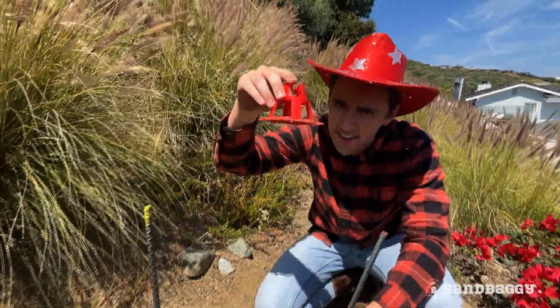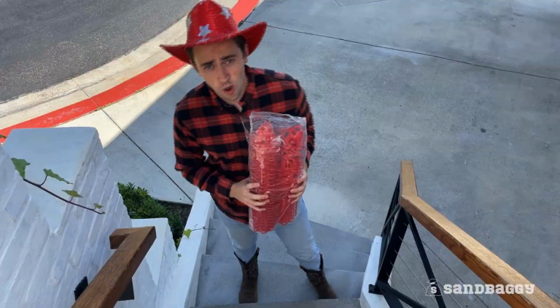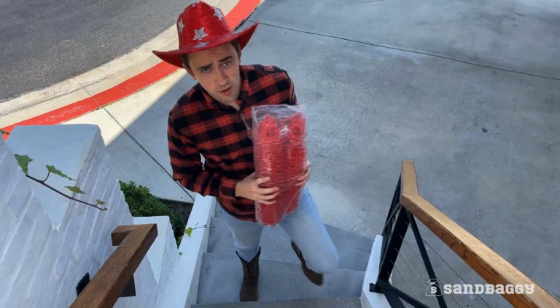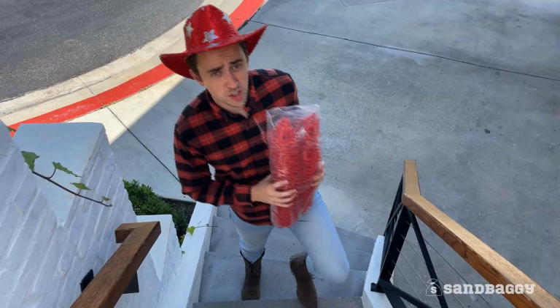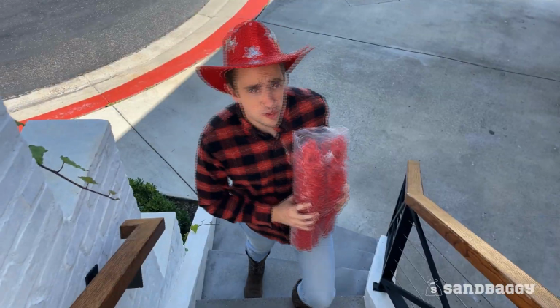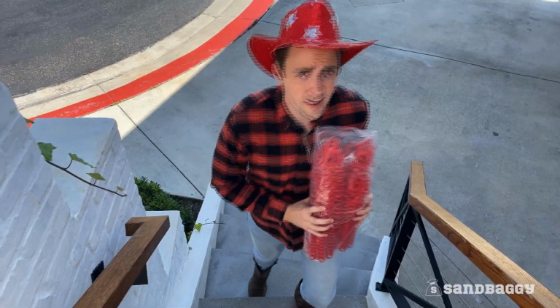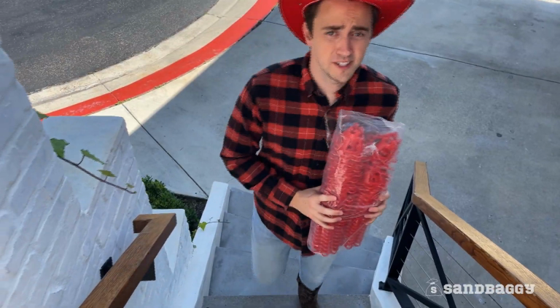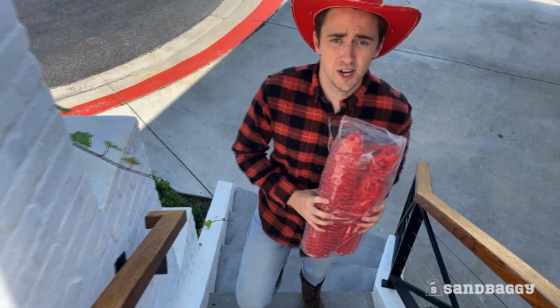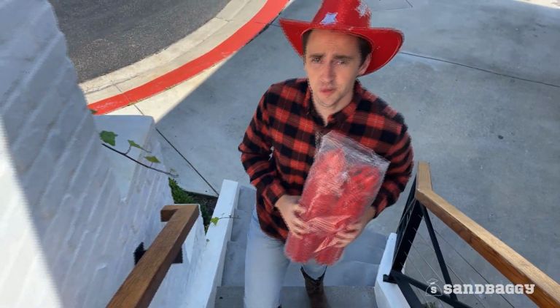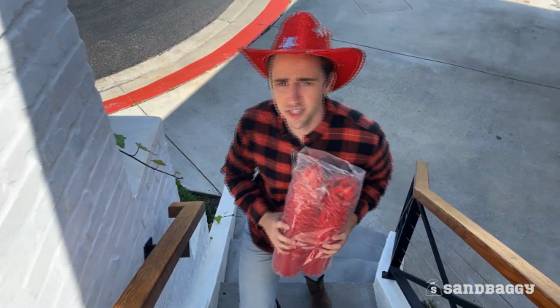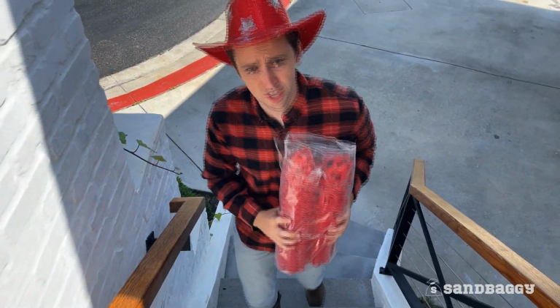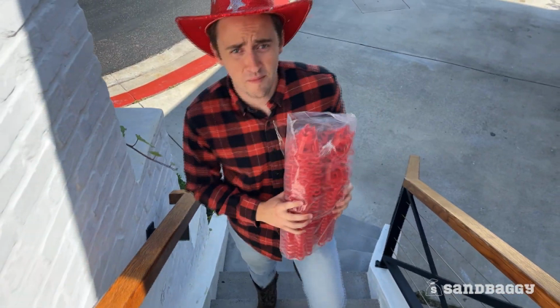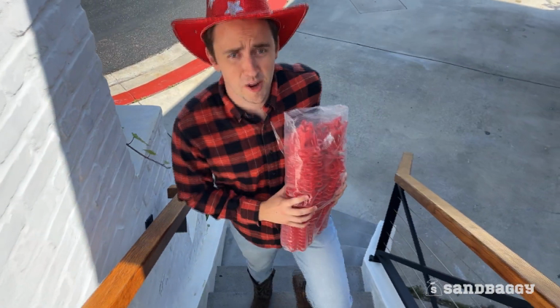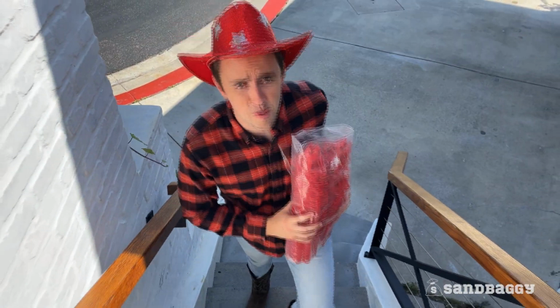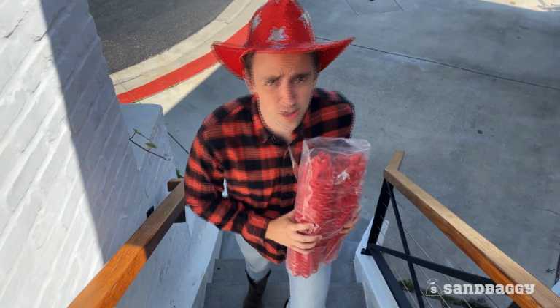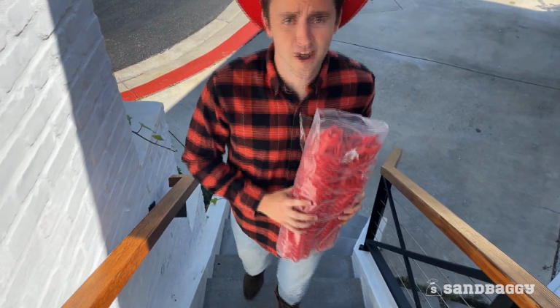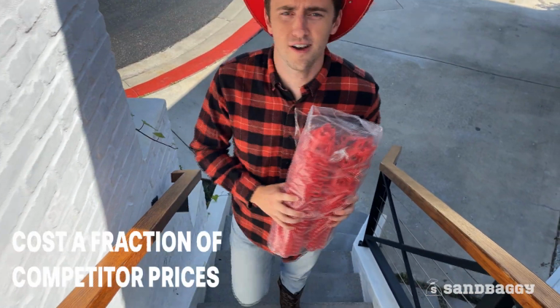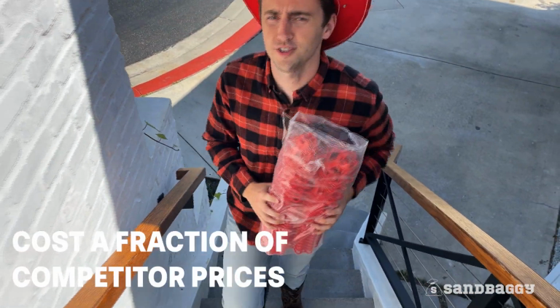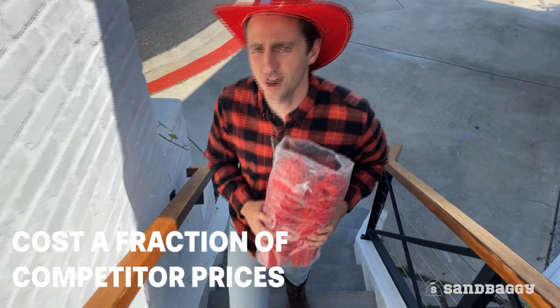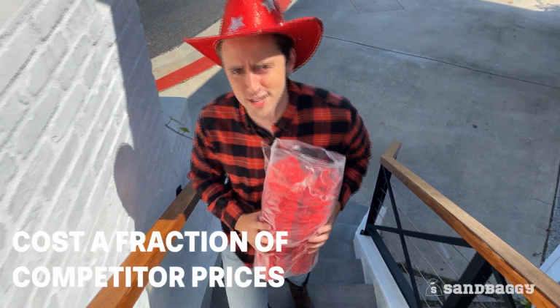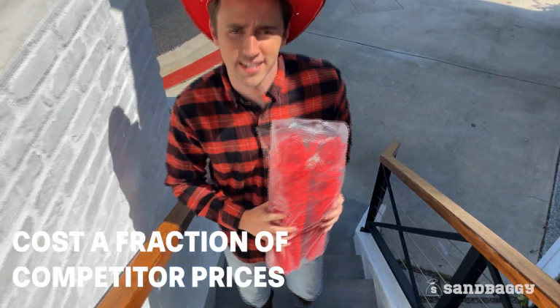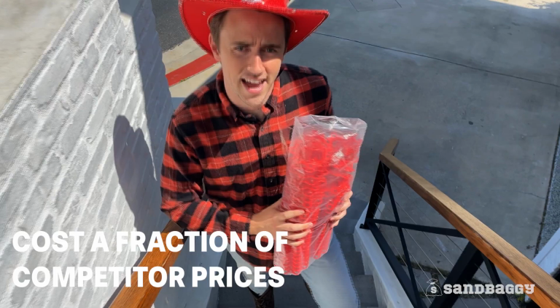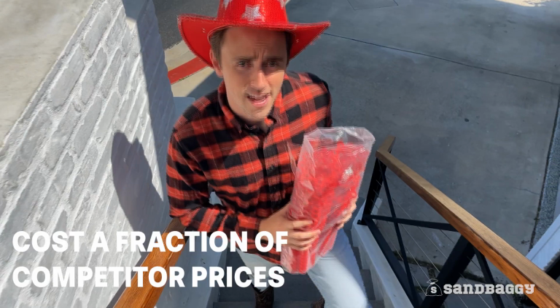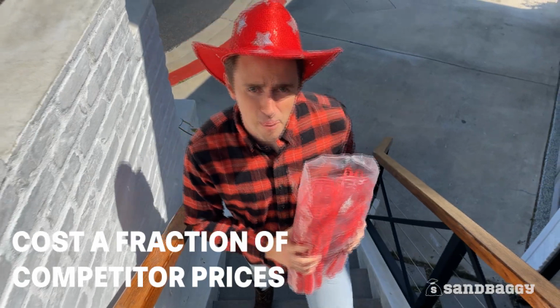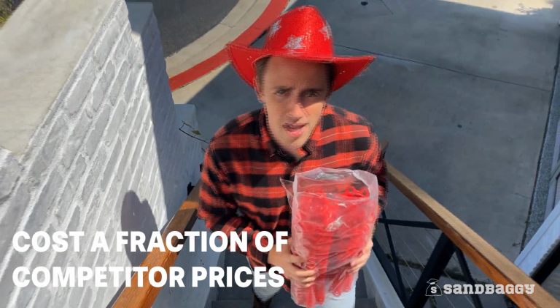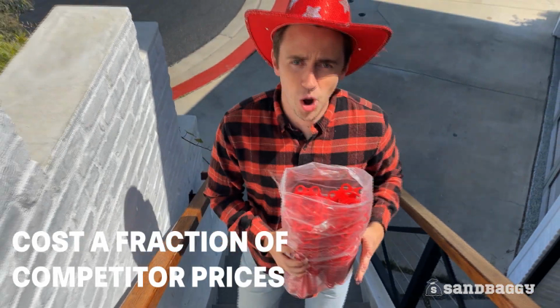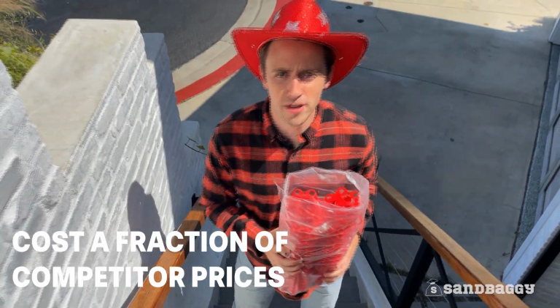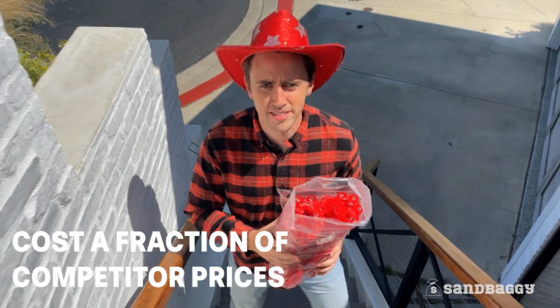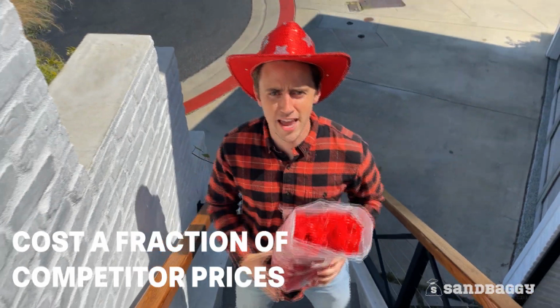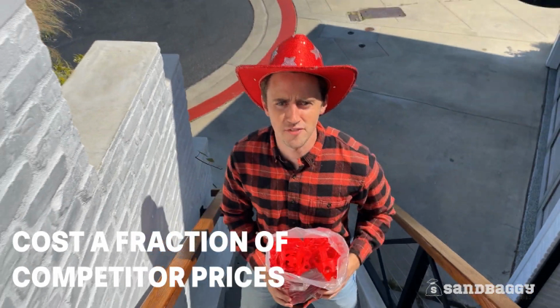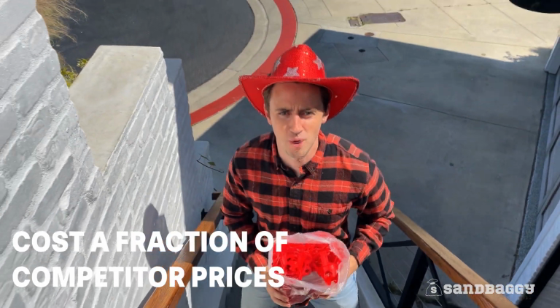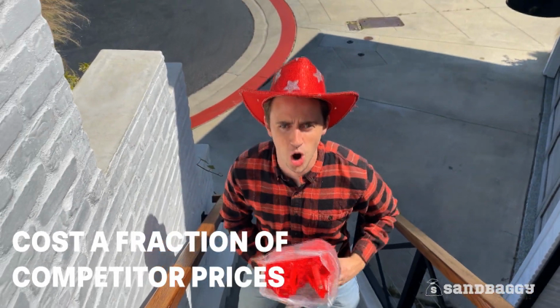While brick Dobies cost a dollar each, Sandbaggy rebar chairs cost a fraction of that. Buy in bulk and save even more.